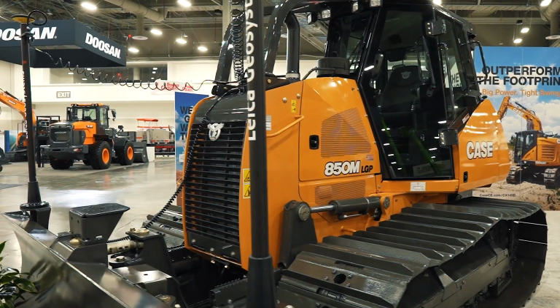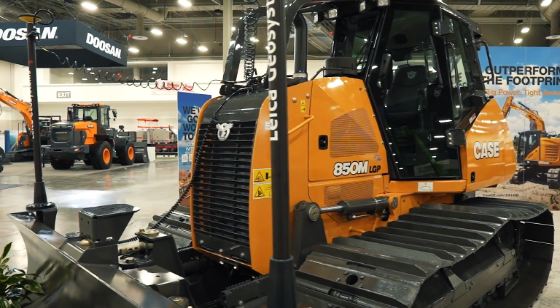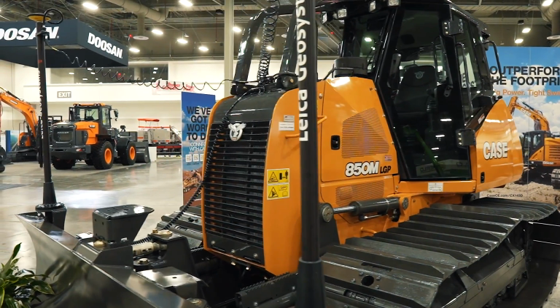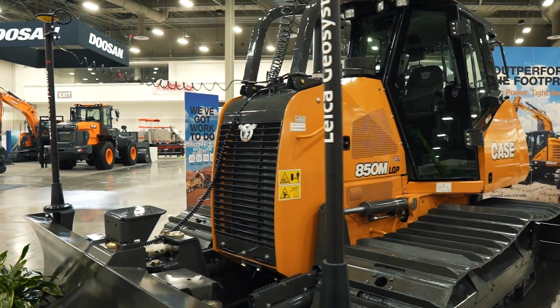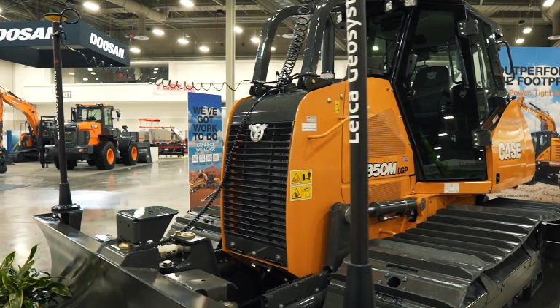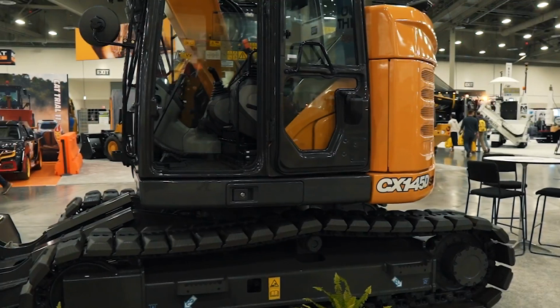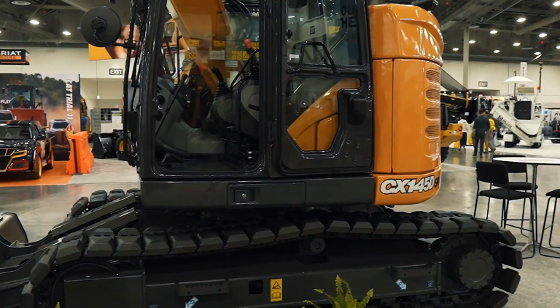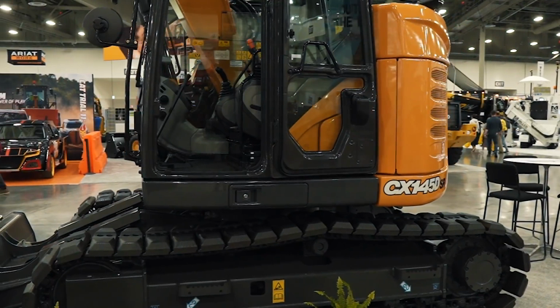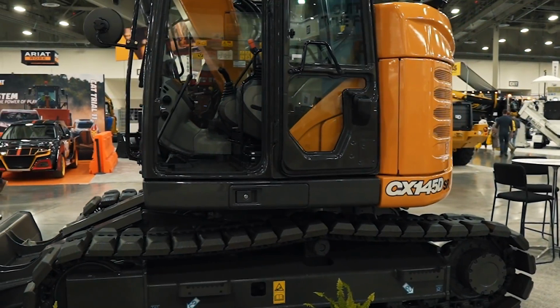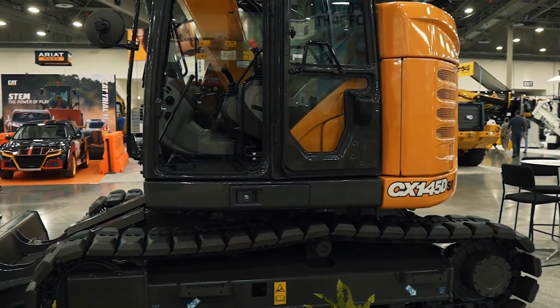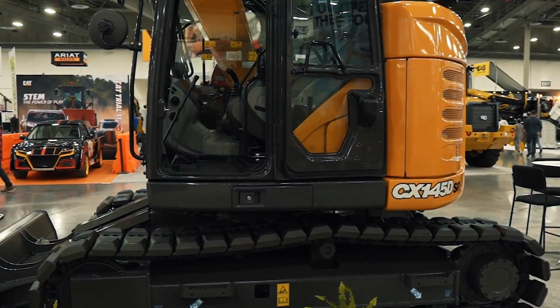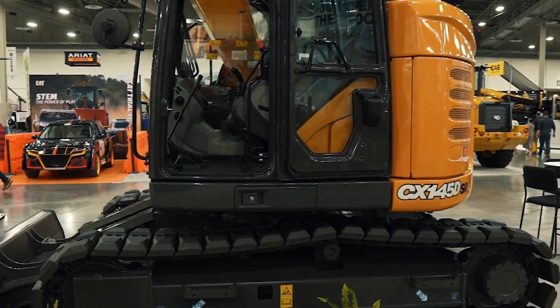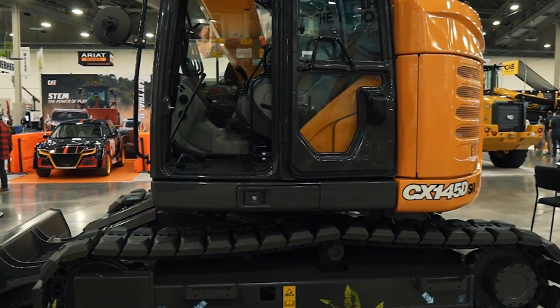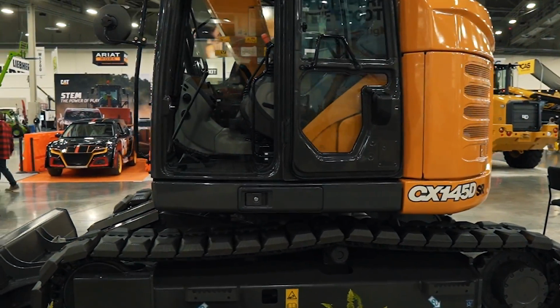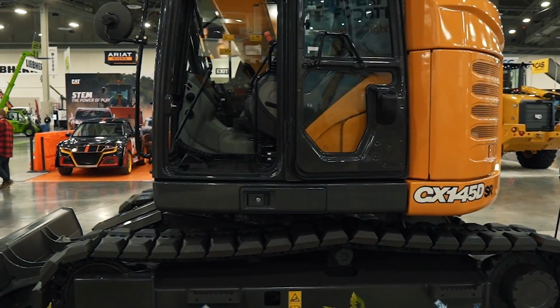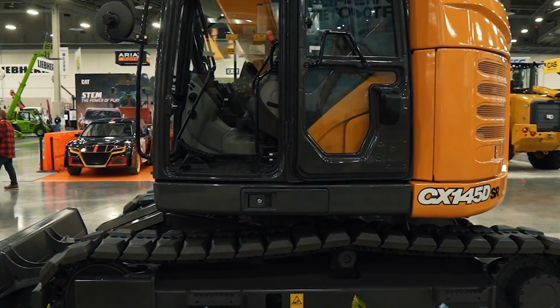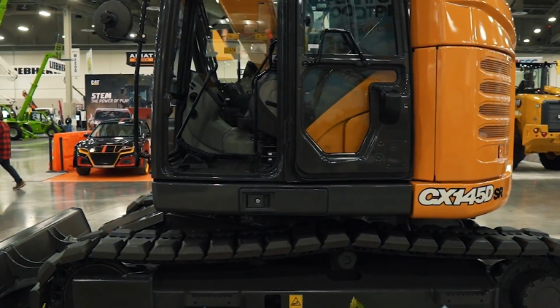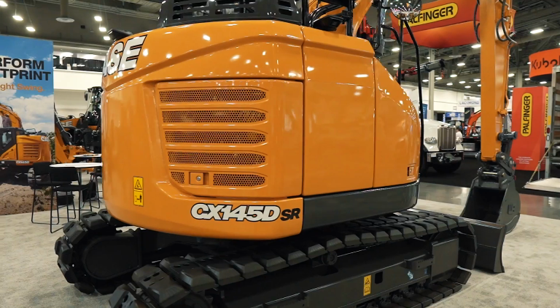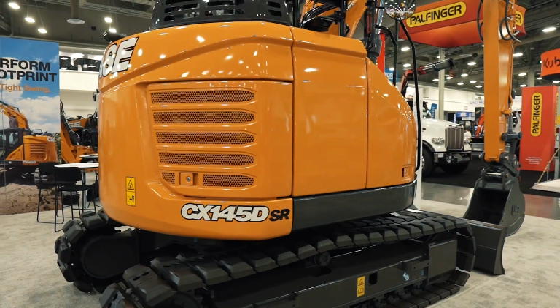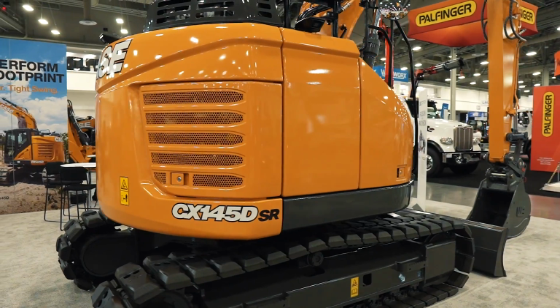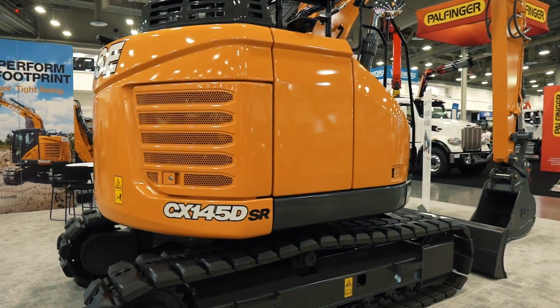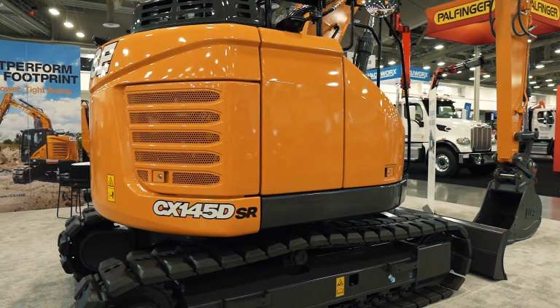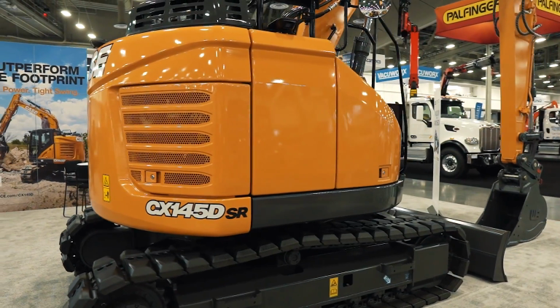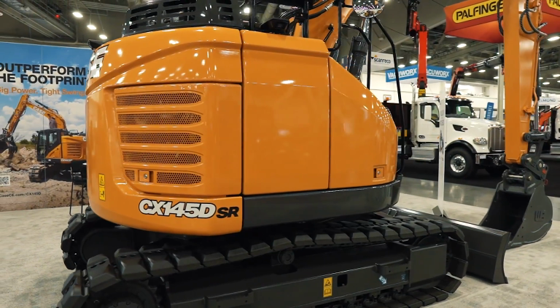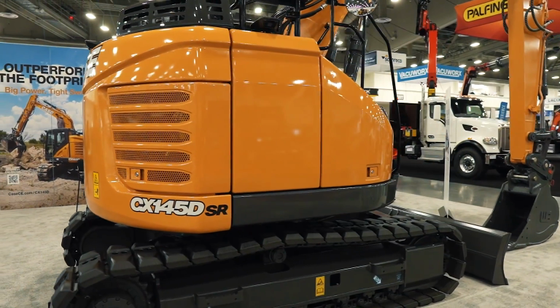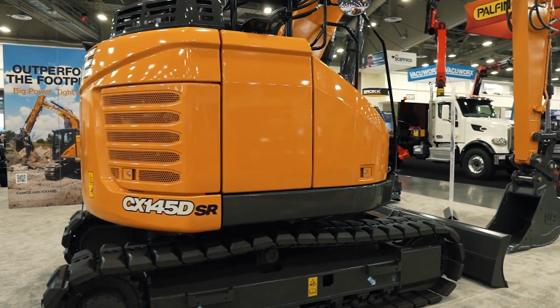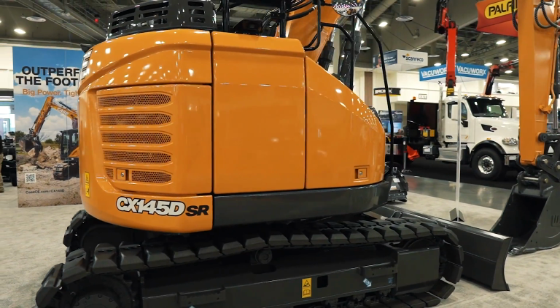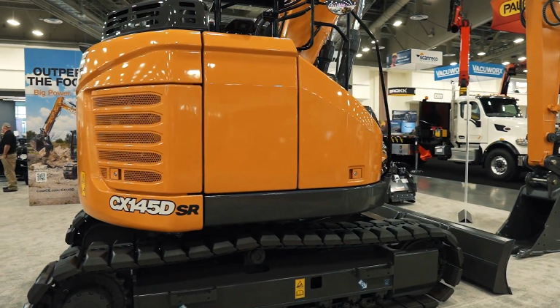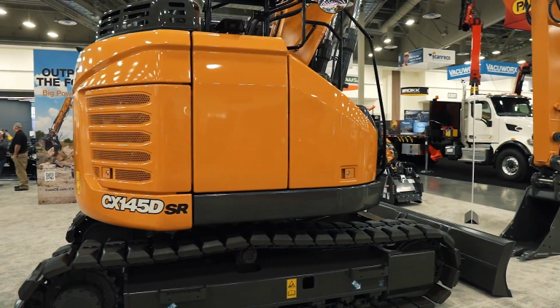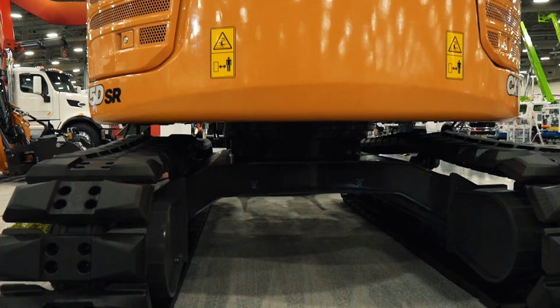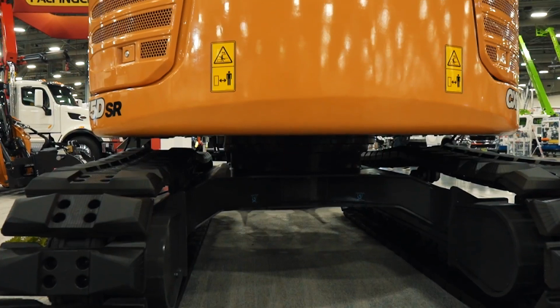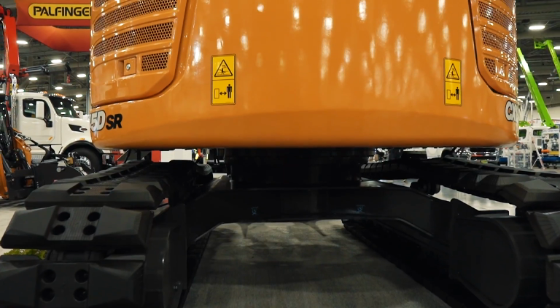We also have a CX145D in the booth, on which we've extended a similar offering on technology.